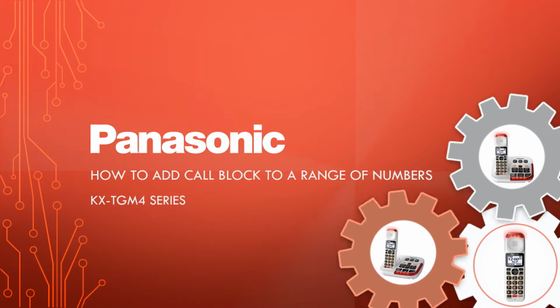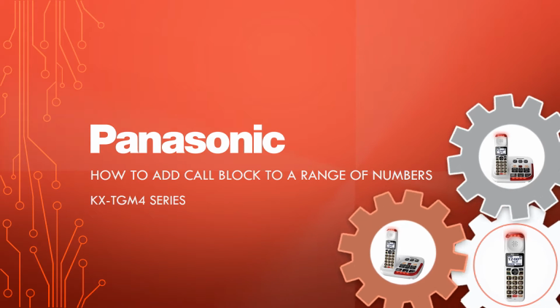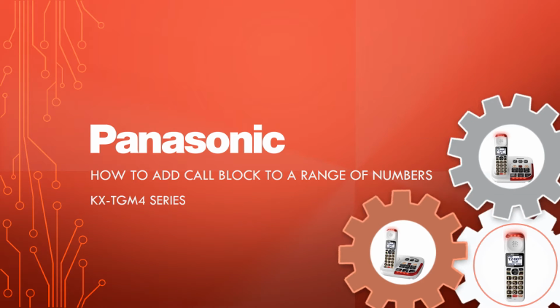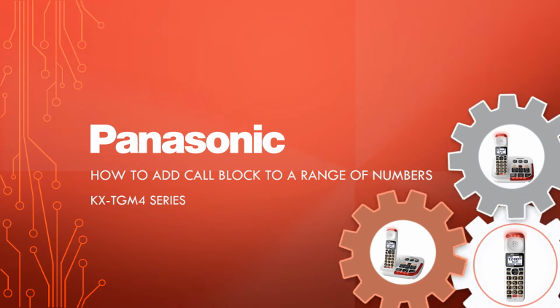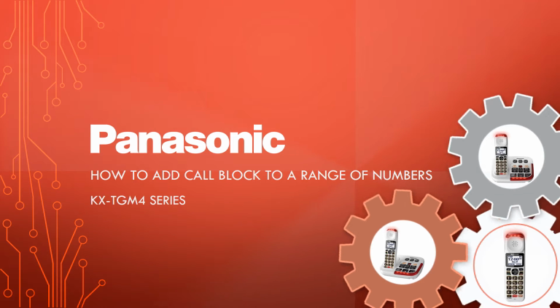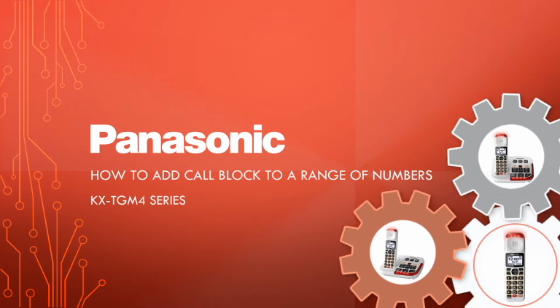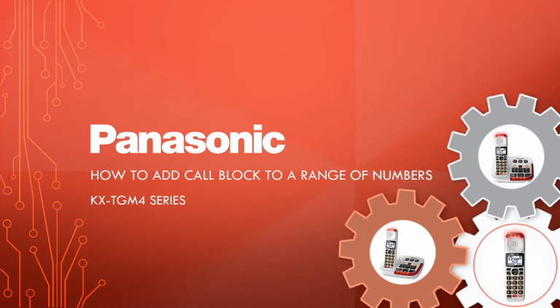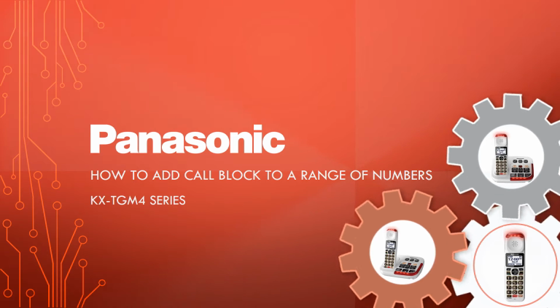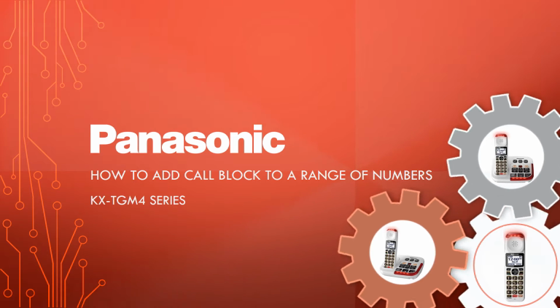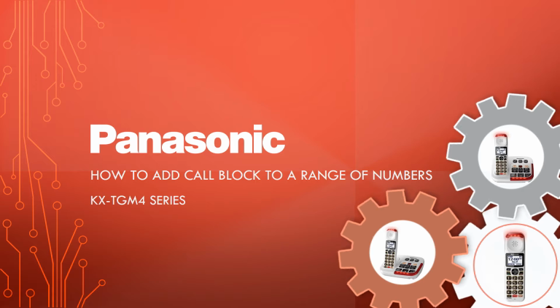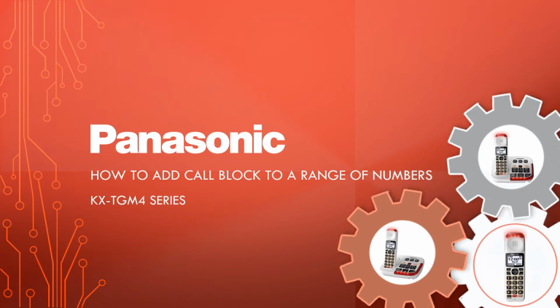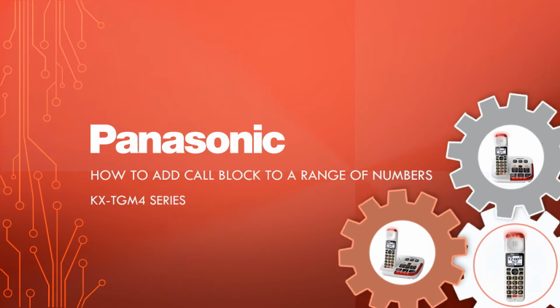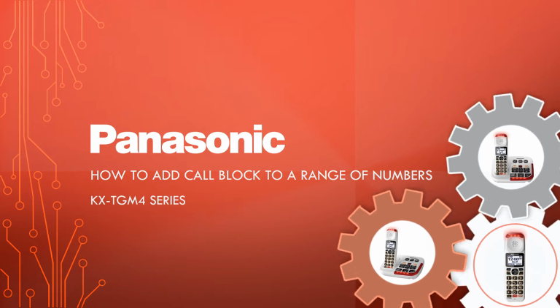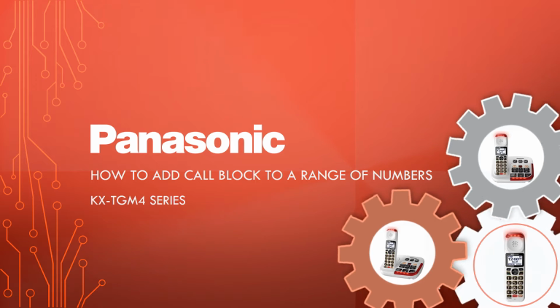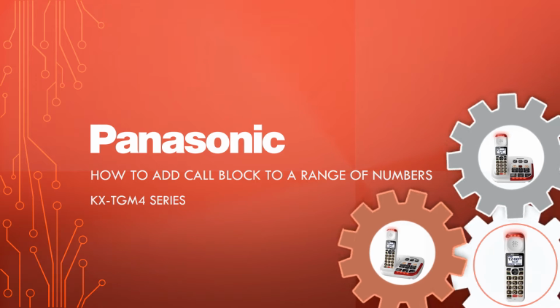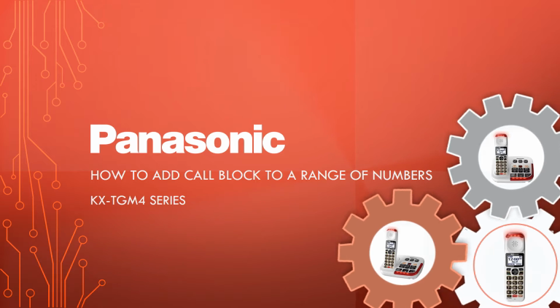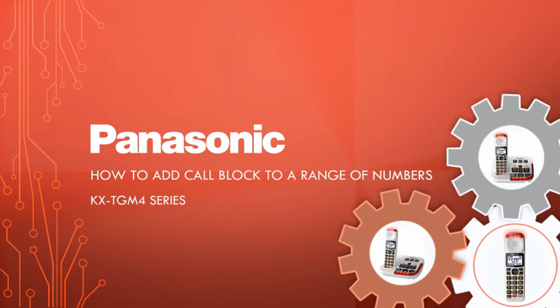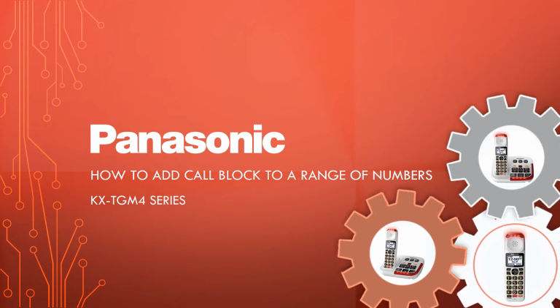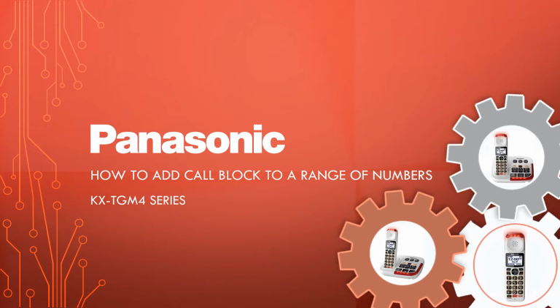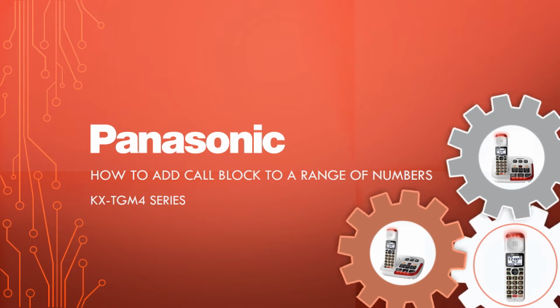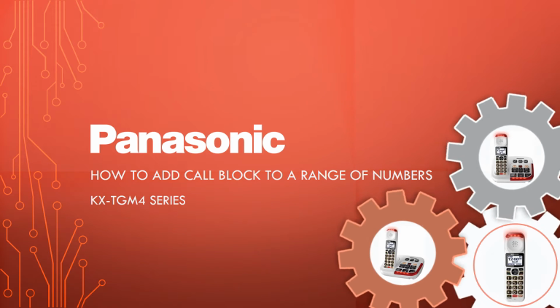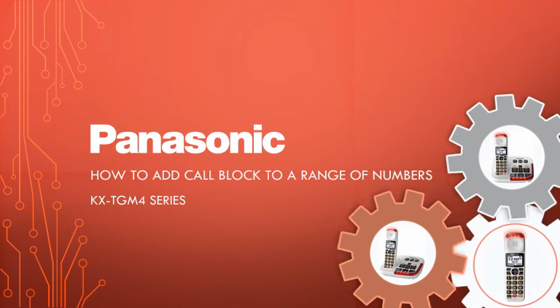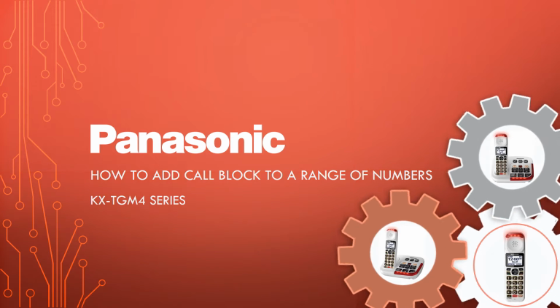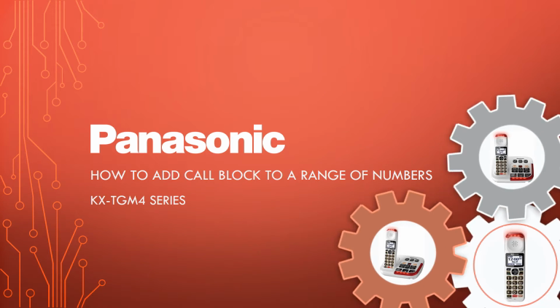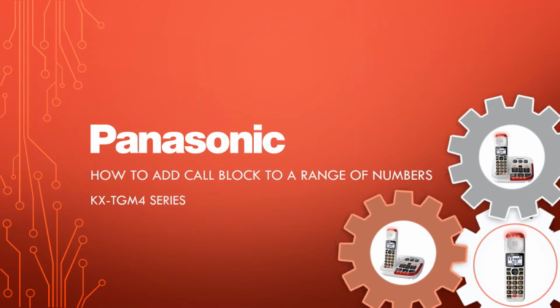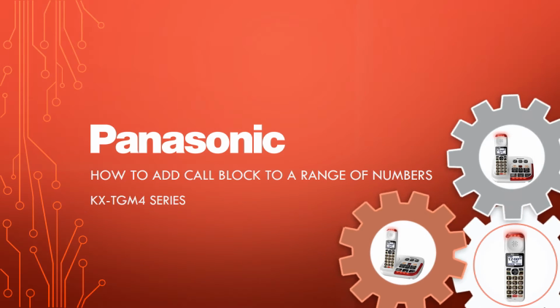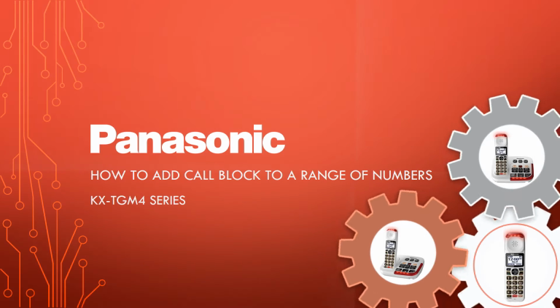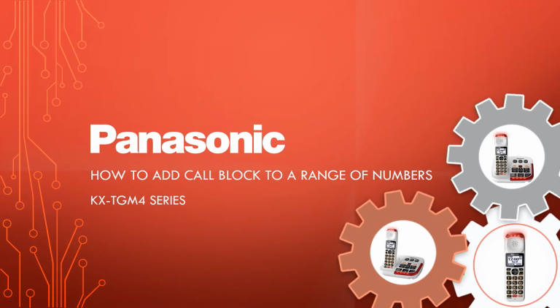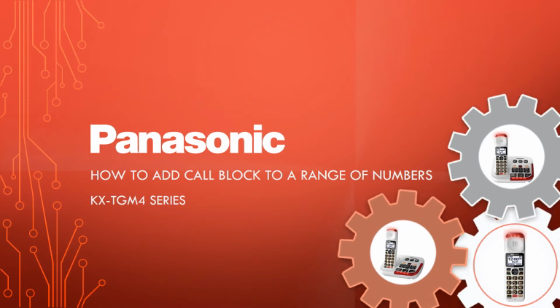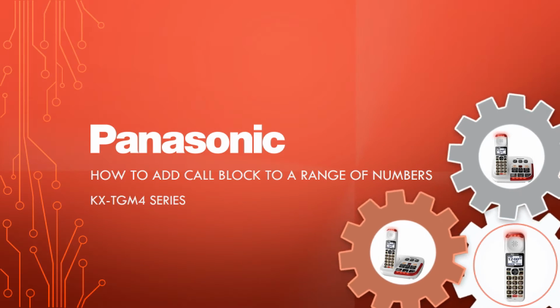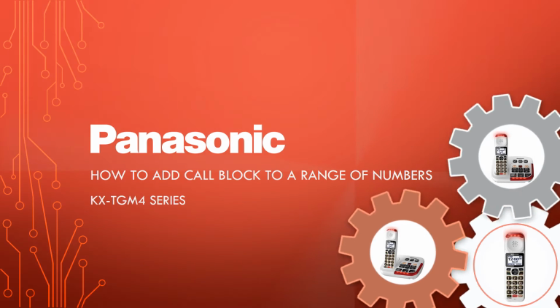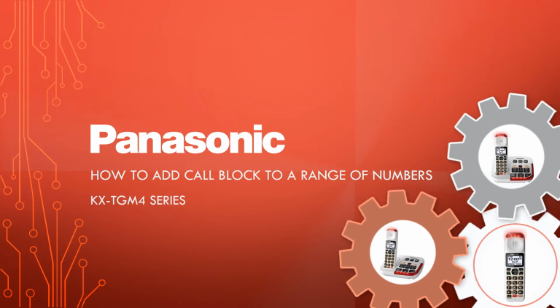This video applies to the Panasonic Cordless Telephone Series, KX-TGM-4.